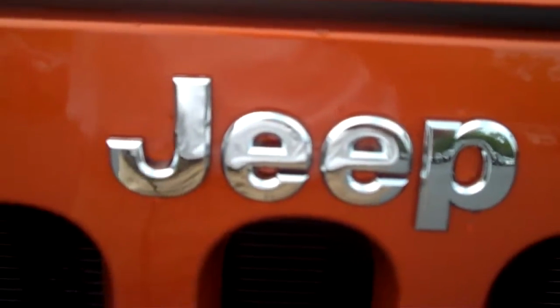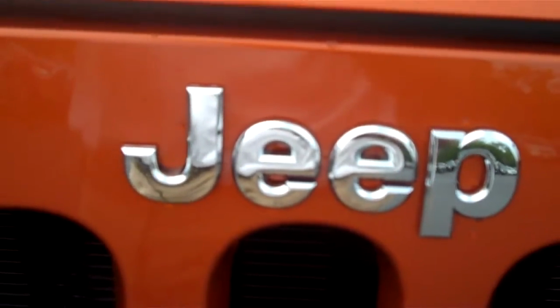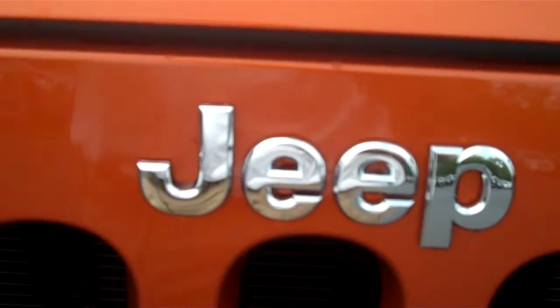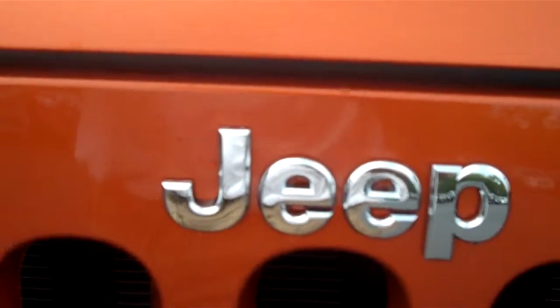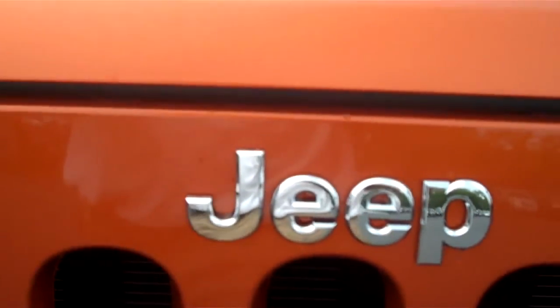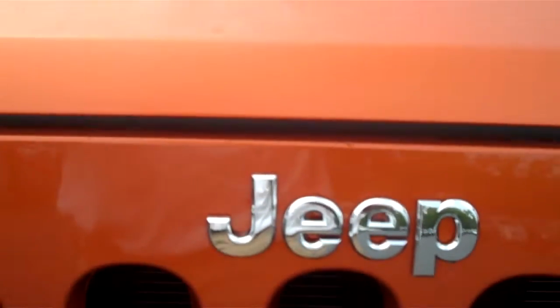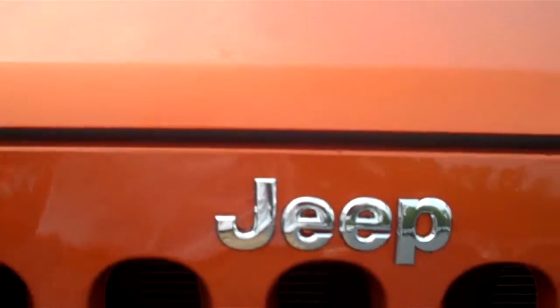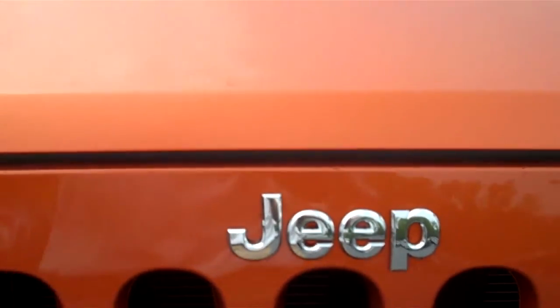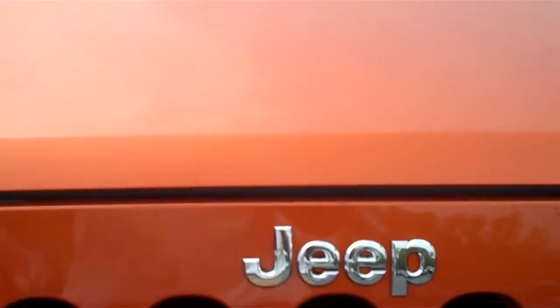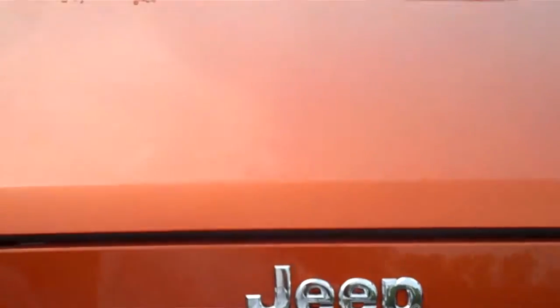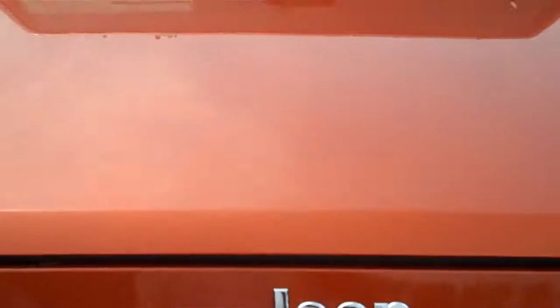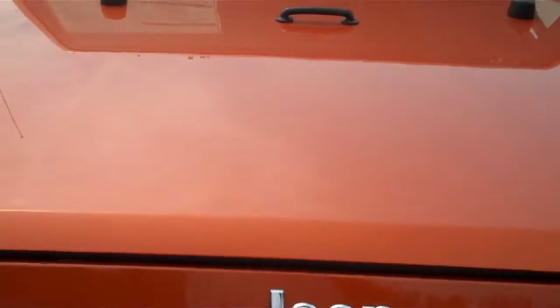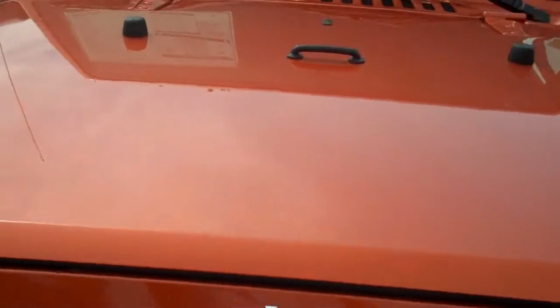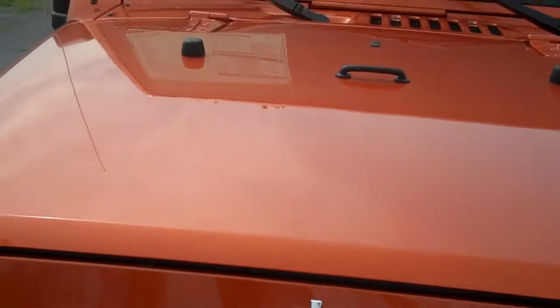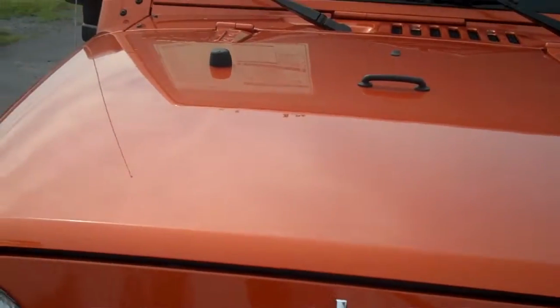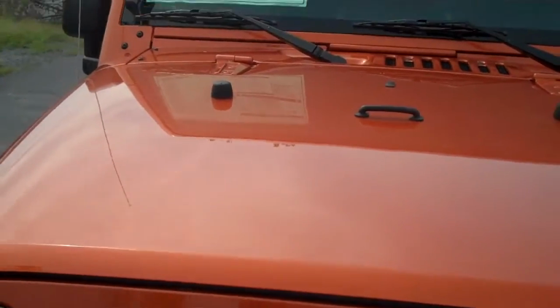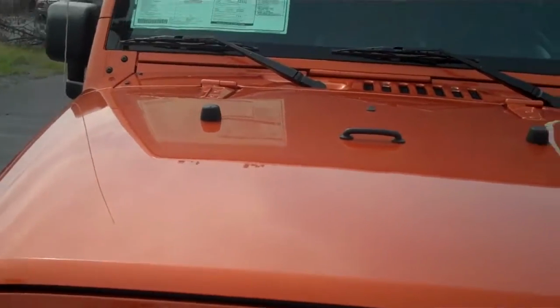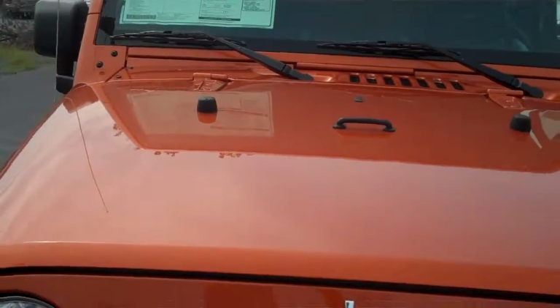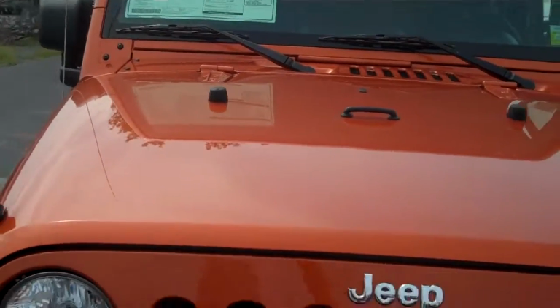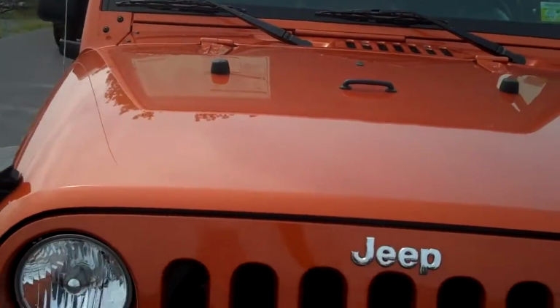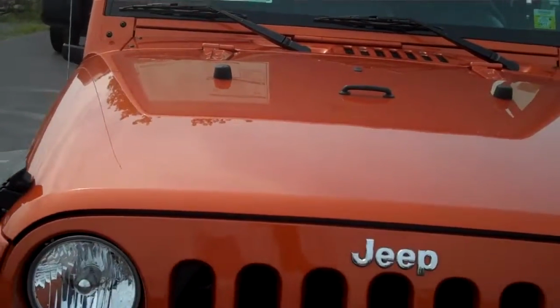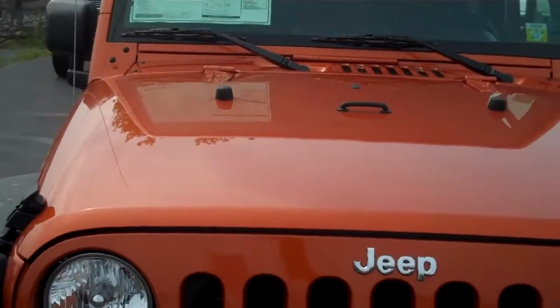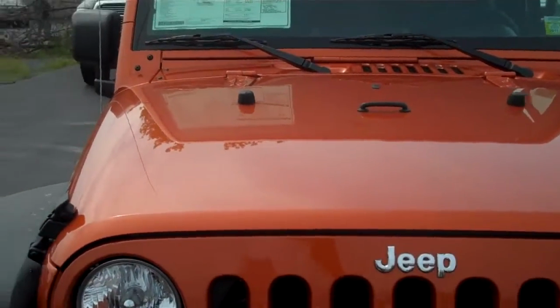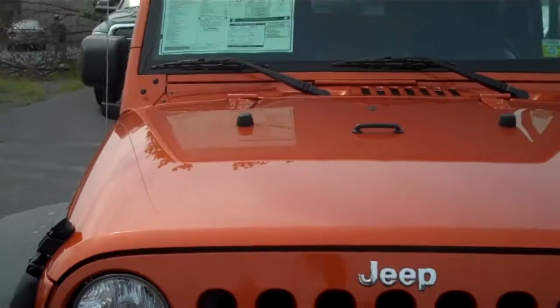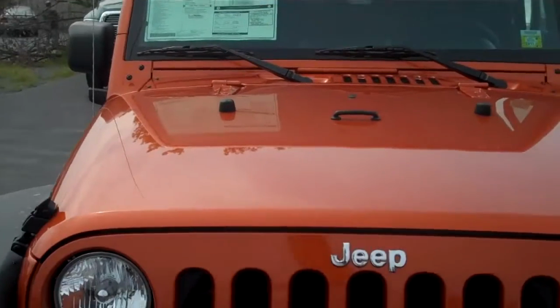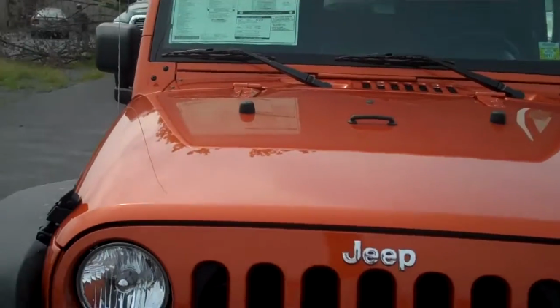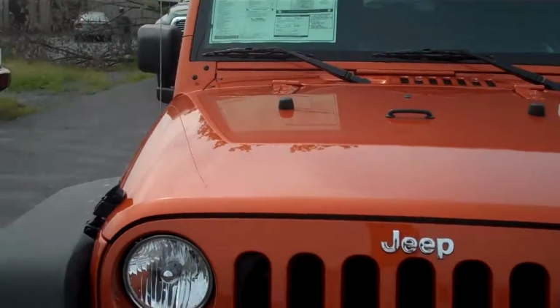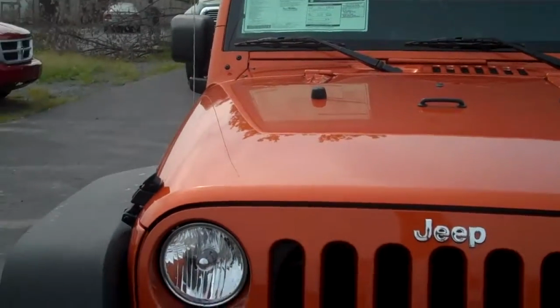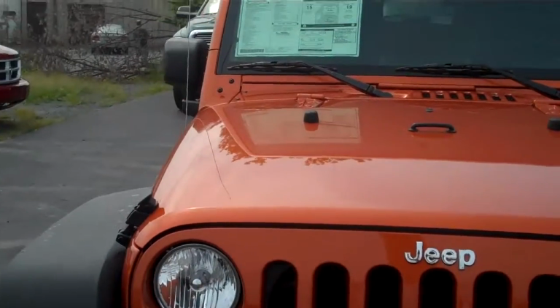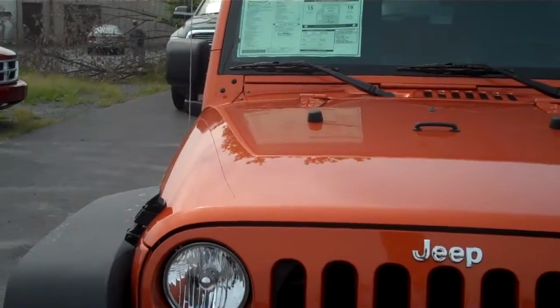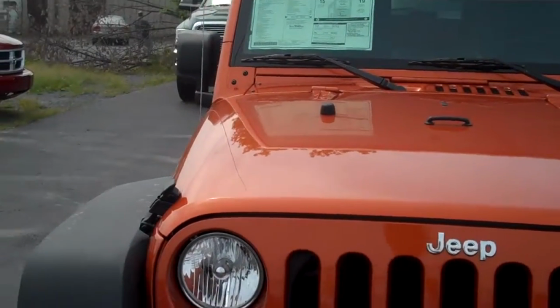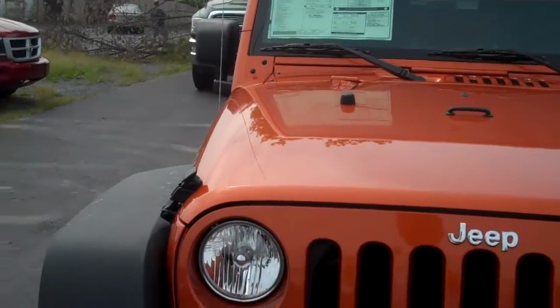Welcome to Neymar Chrysler Jeep Dodge. My name is Will, and I'll be showing you this 2010 Jeep Rubicon.